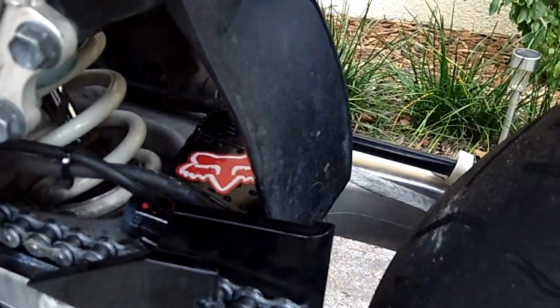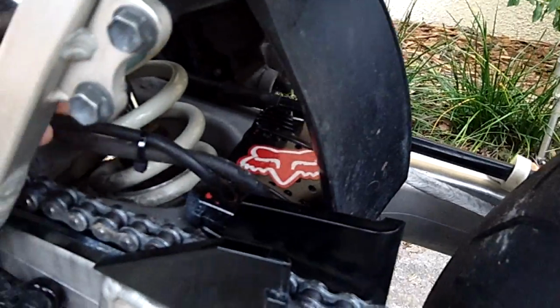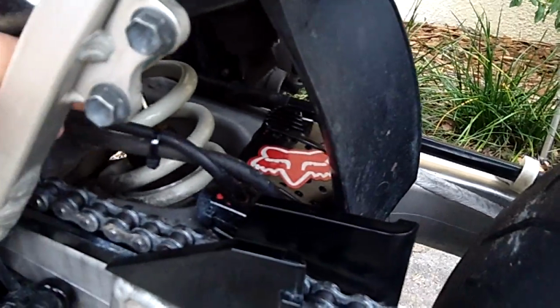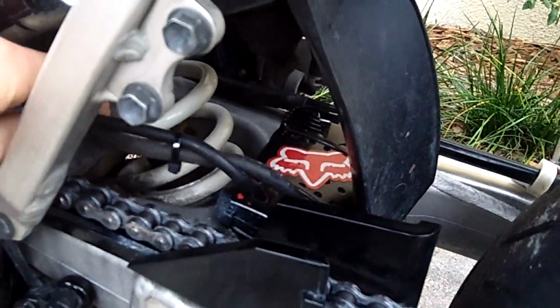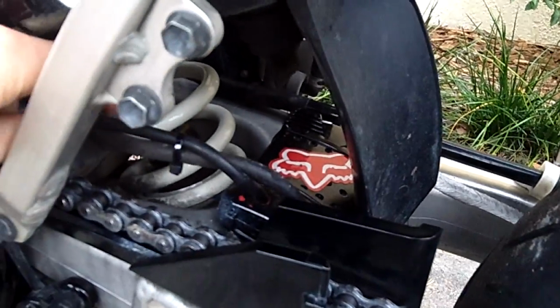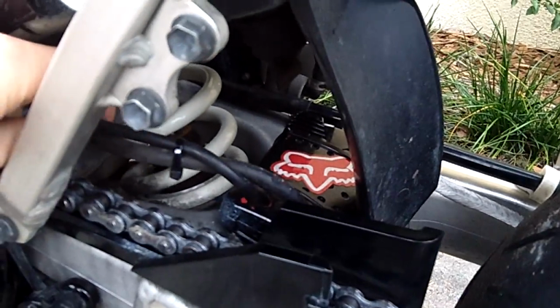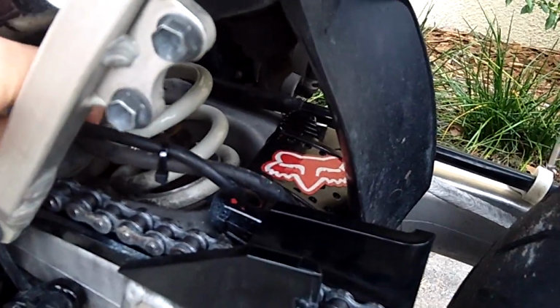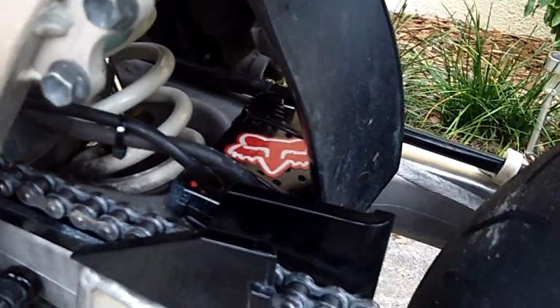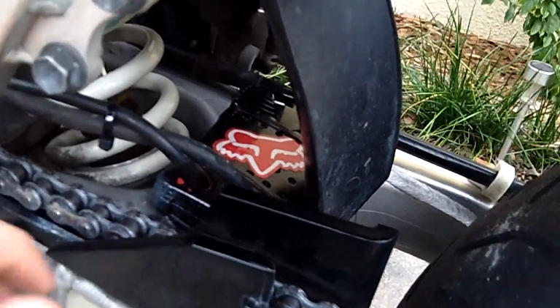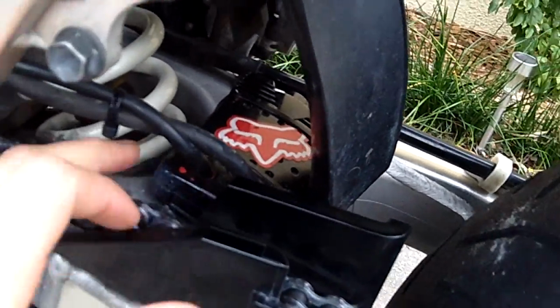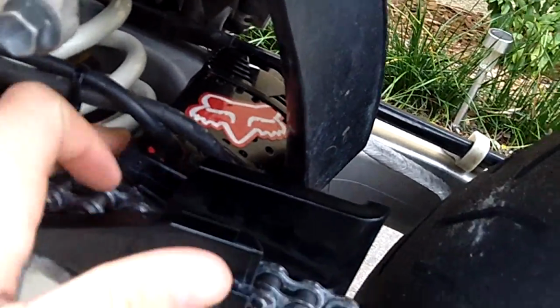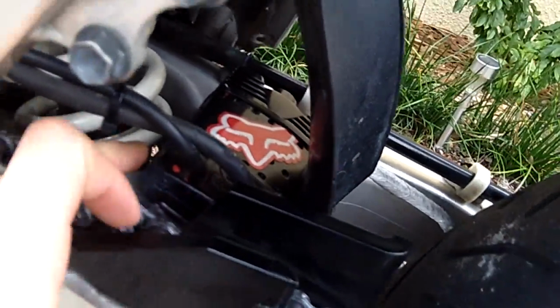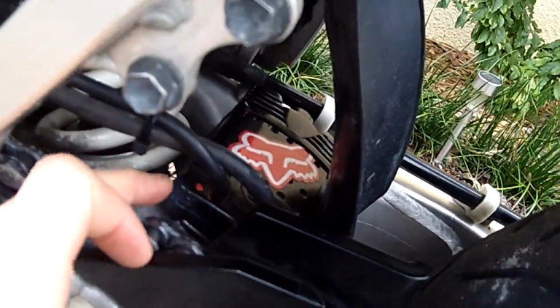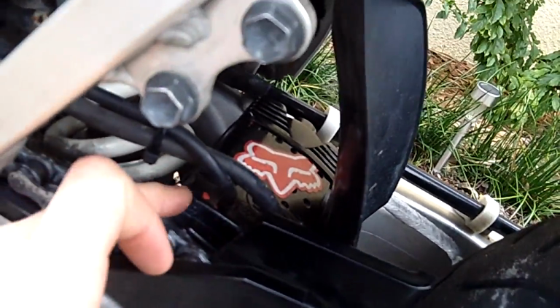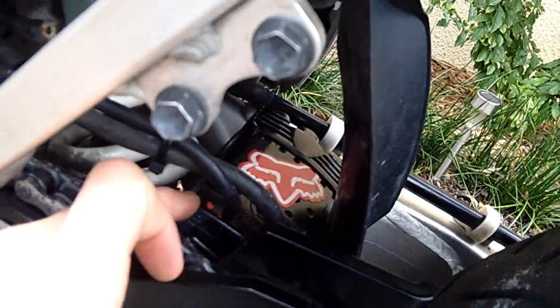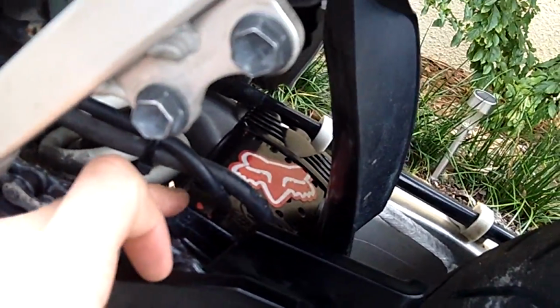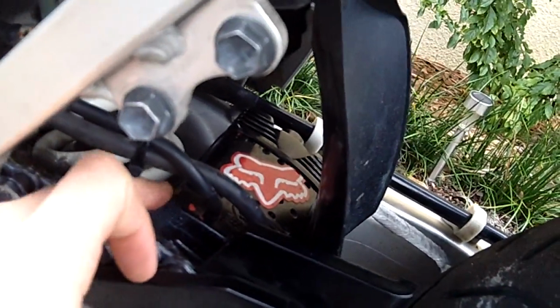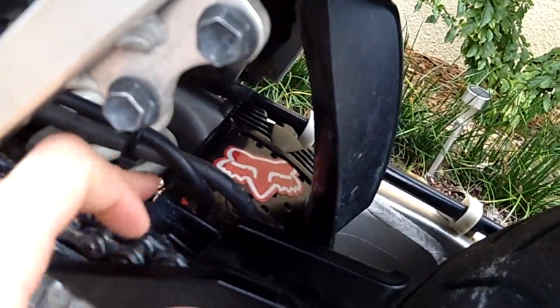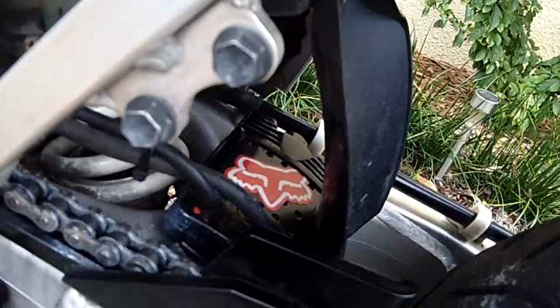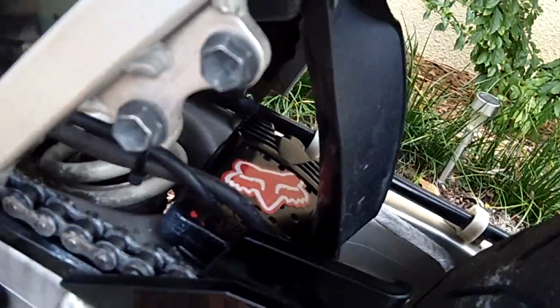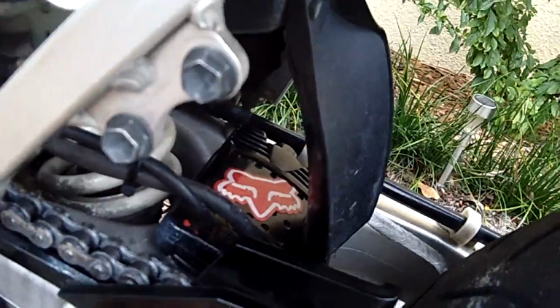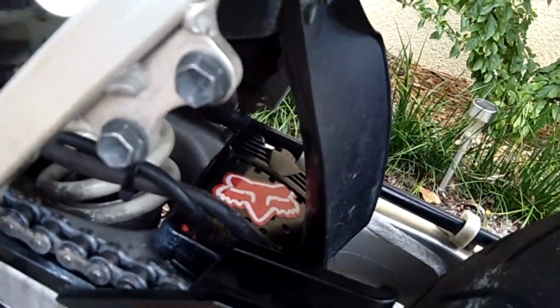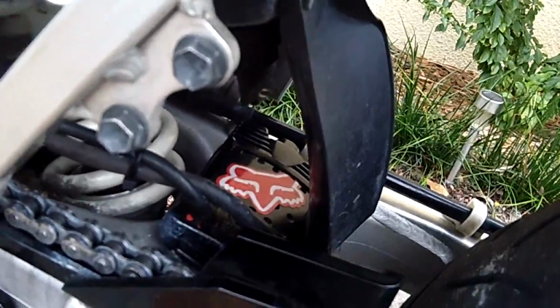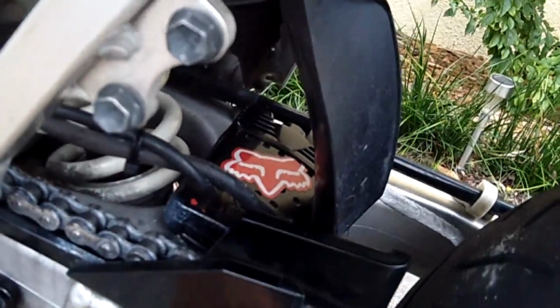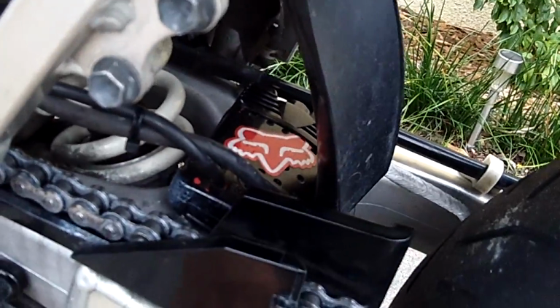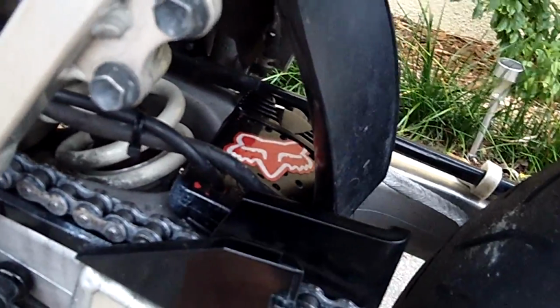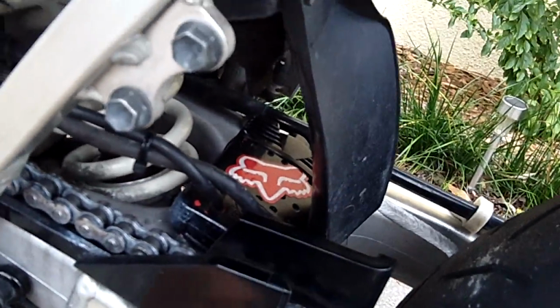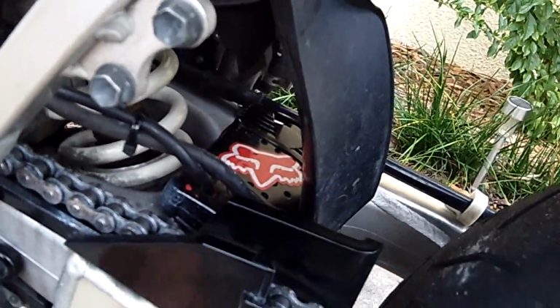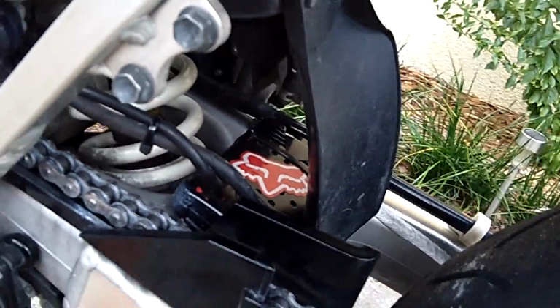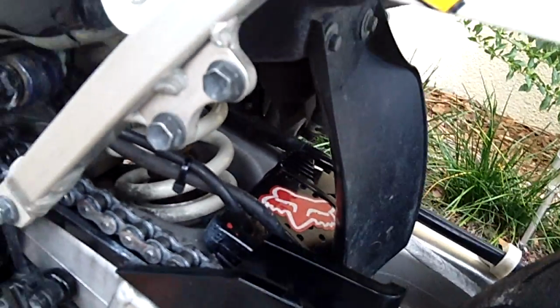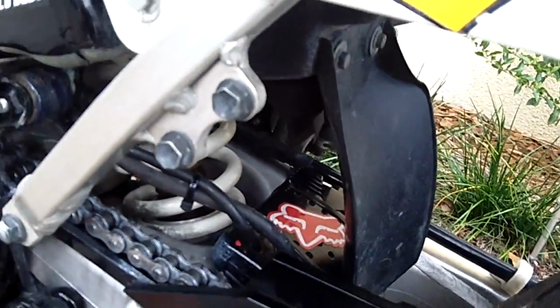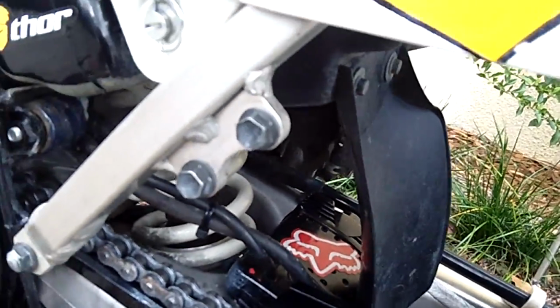I've just got my carburetor hoses running to a catch container. All that is is an ice block container from Kmart — it was like $2.50, I think.